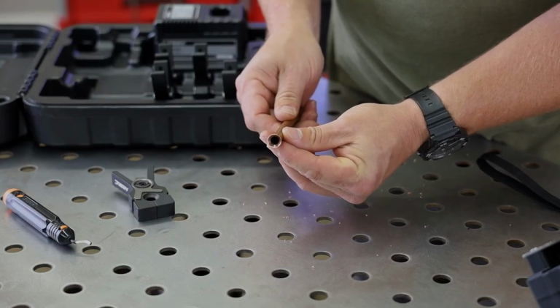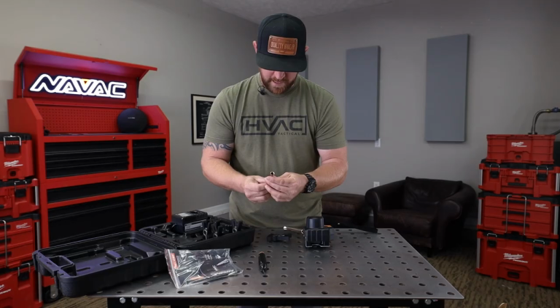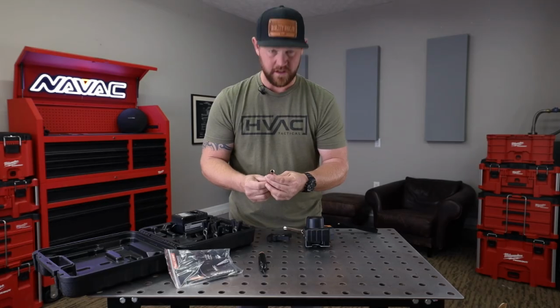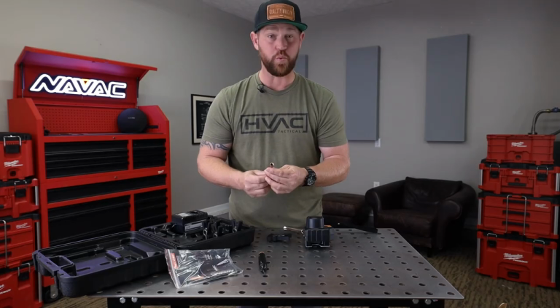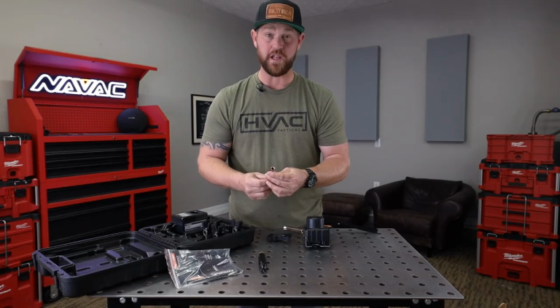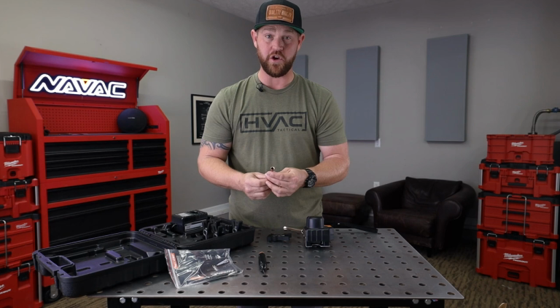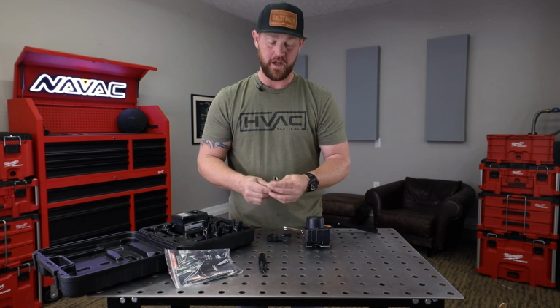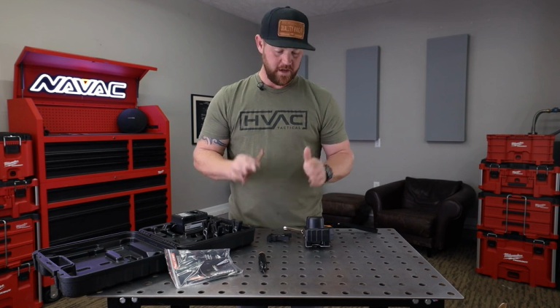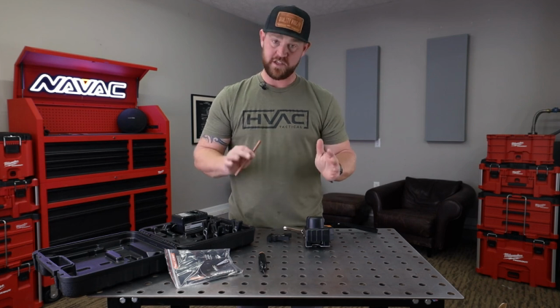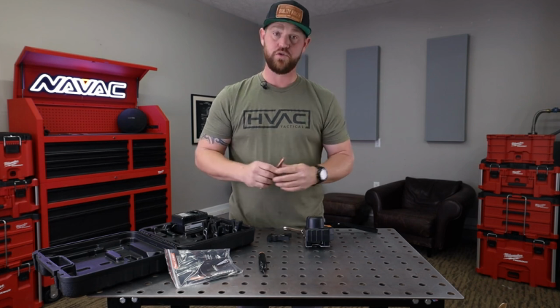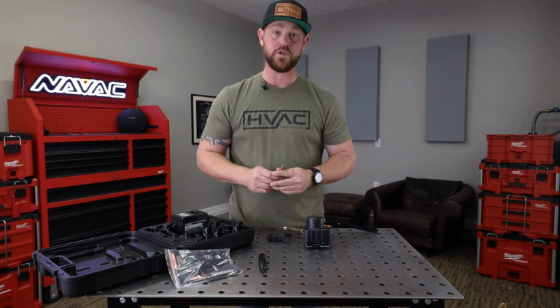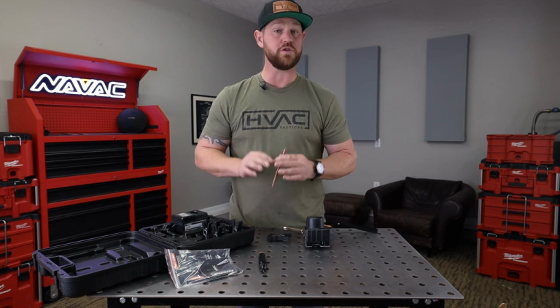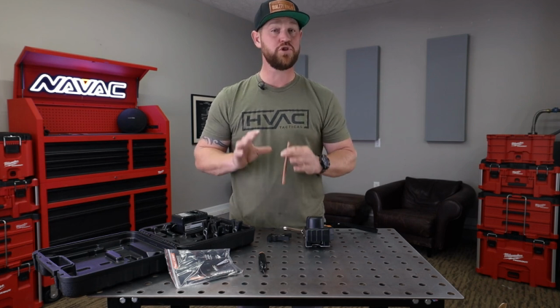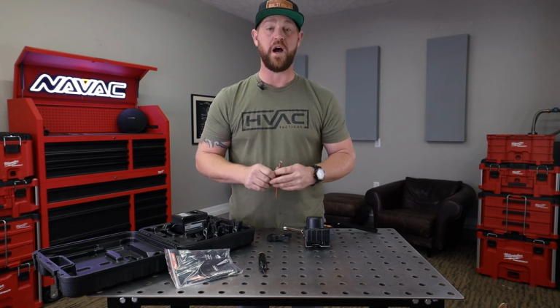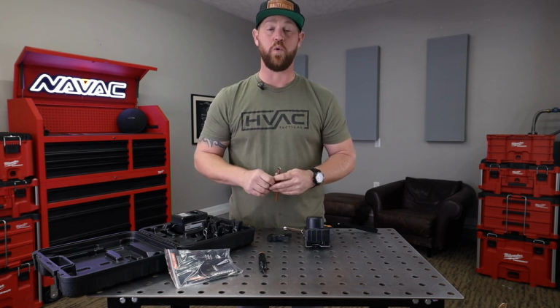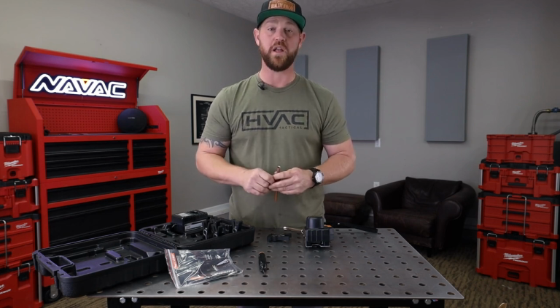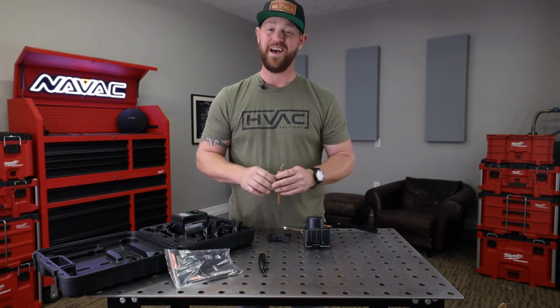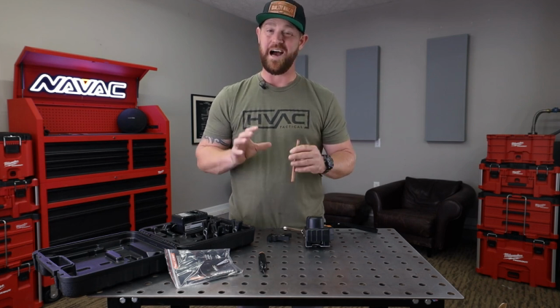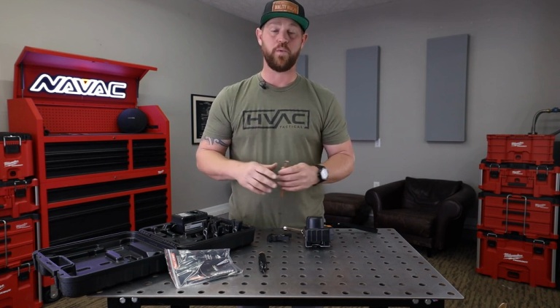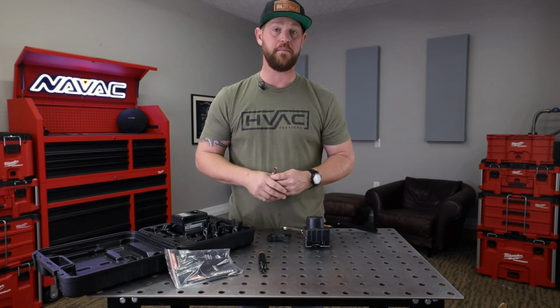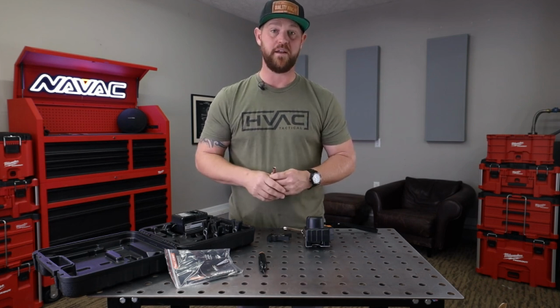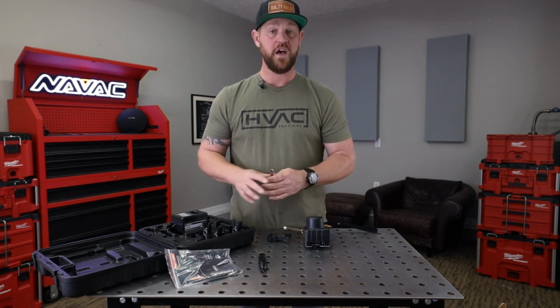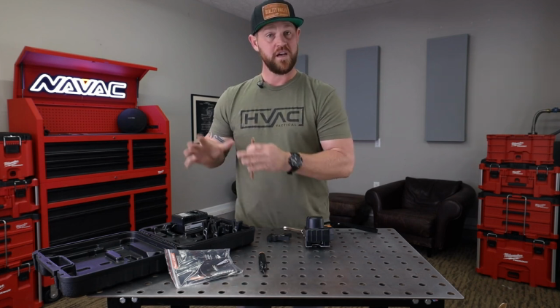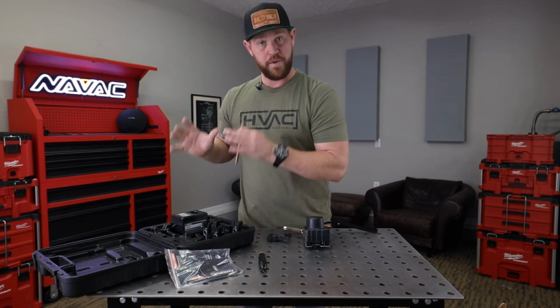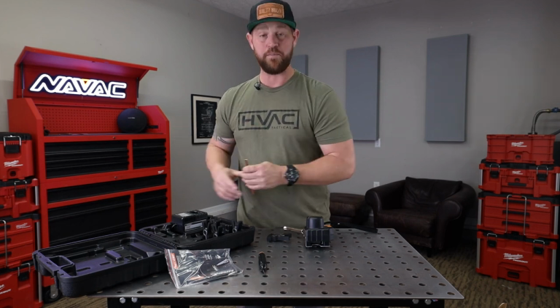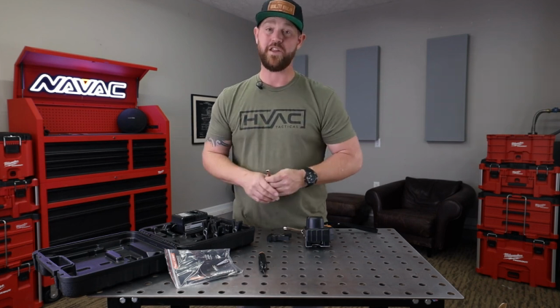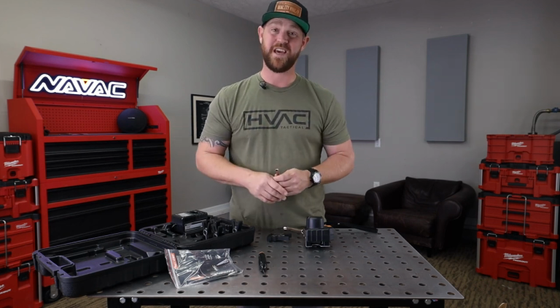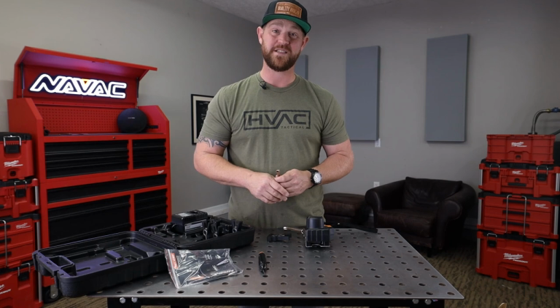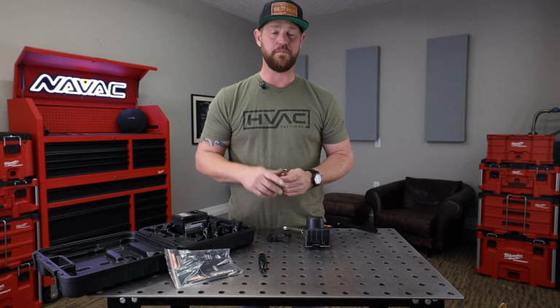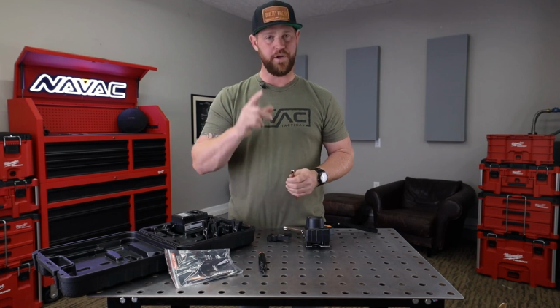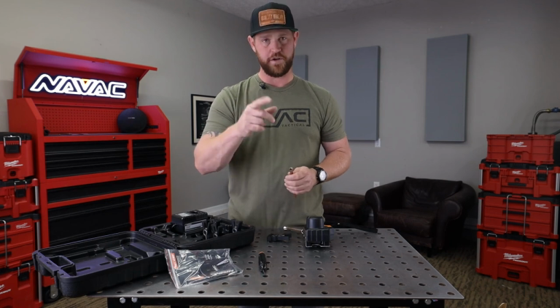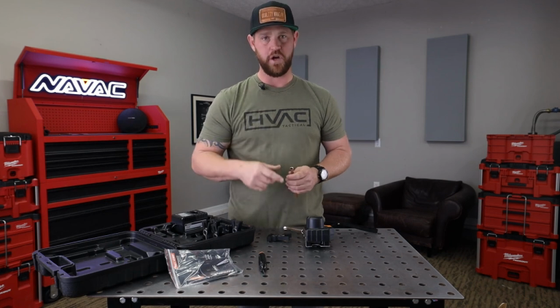Man, that looks really good. These tools are super high quality. I highly recommend picking up one of these kits and putting it on your truck.